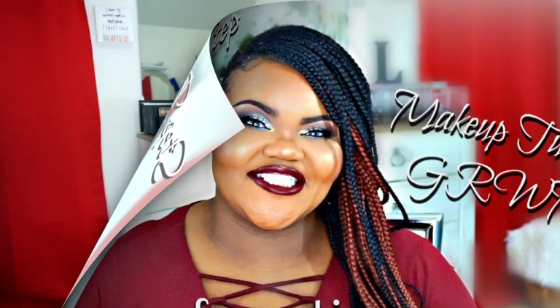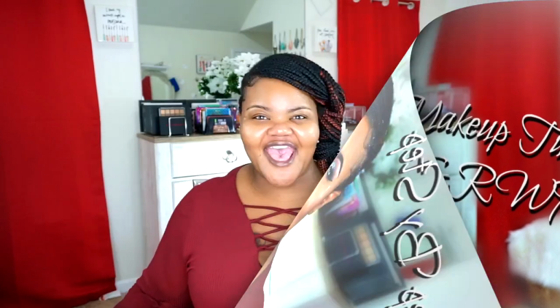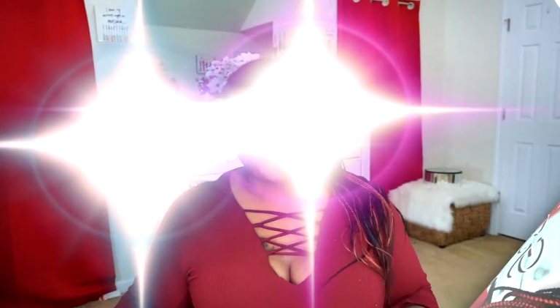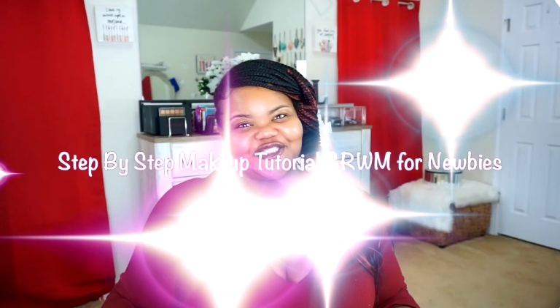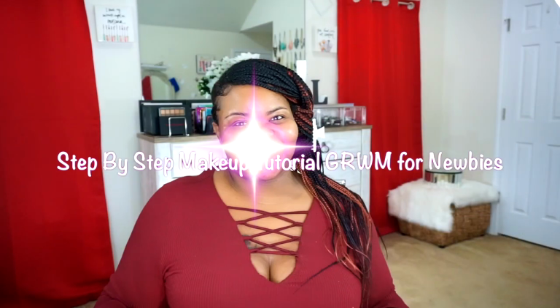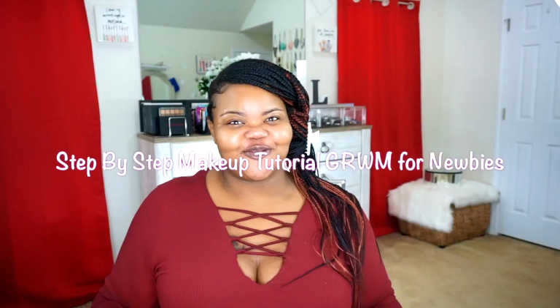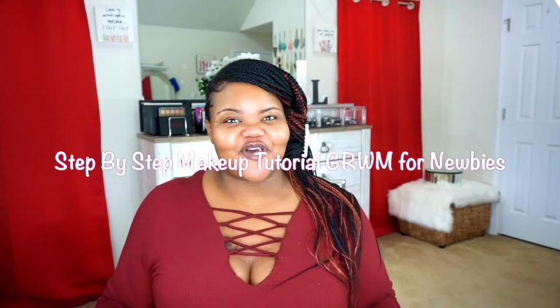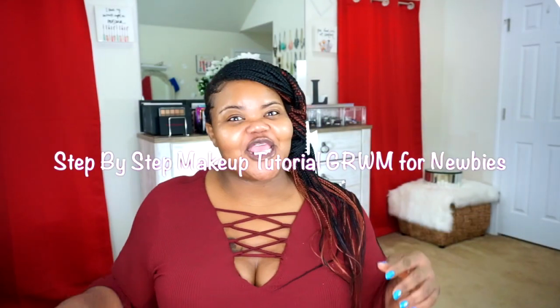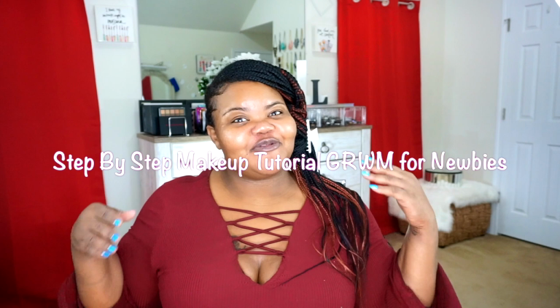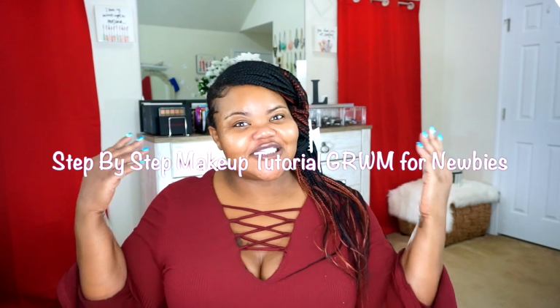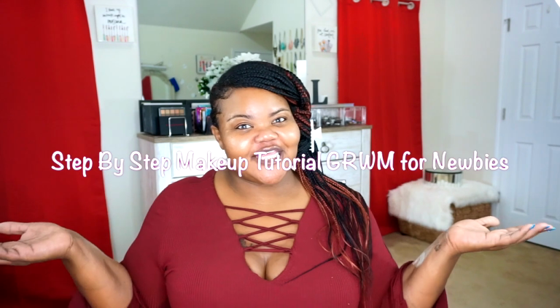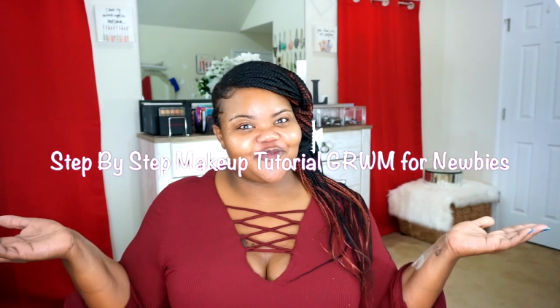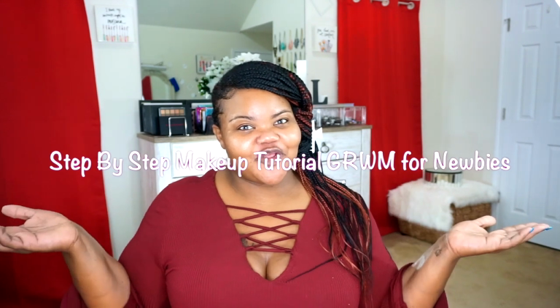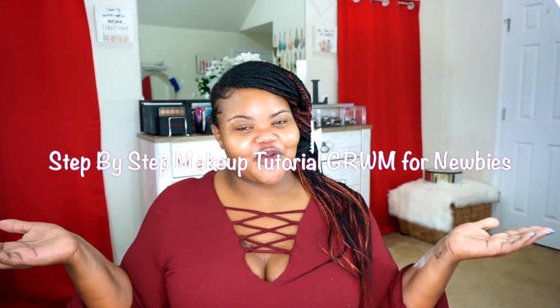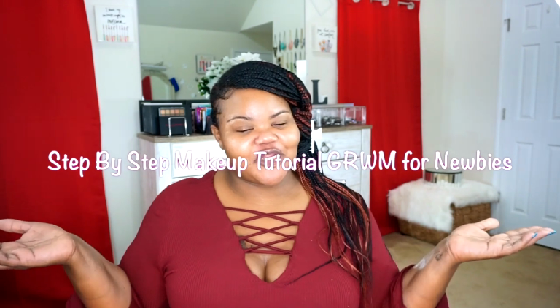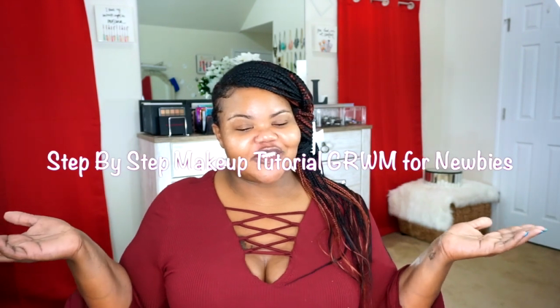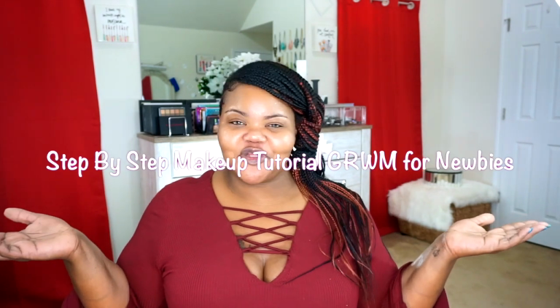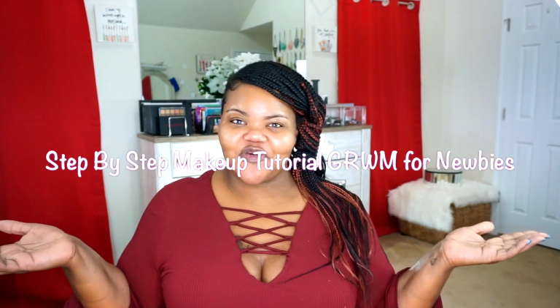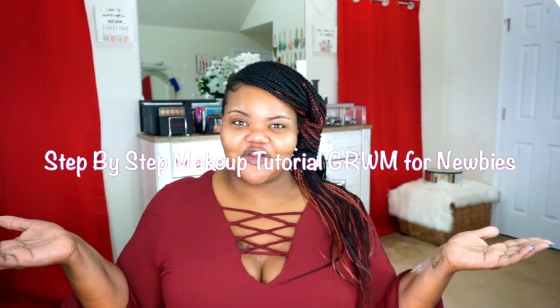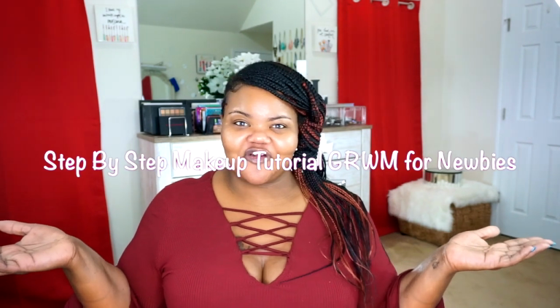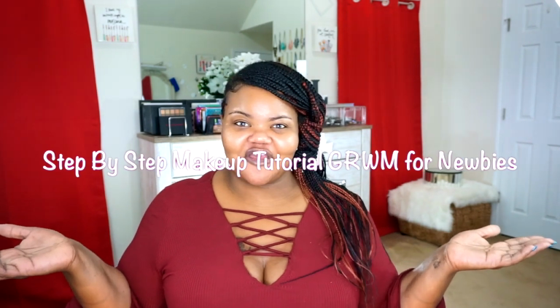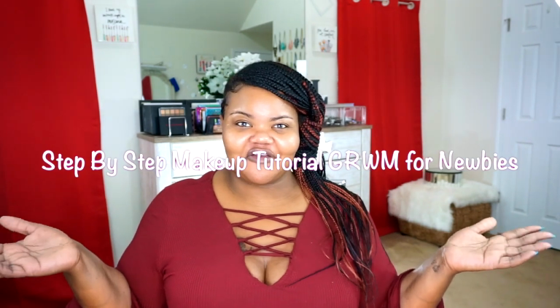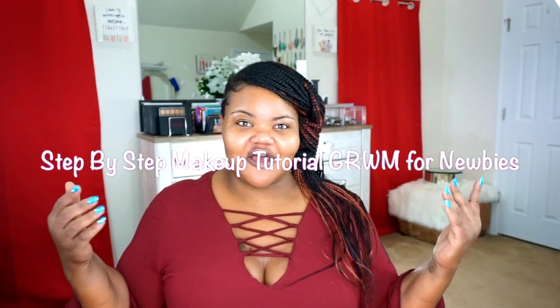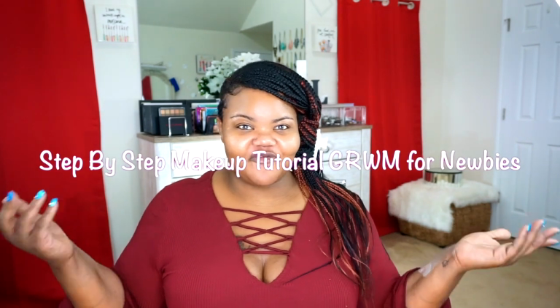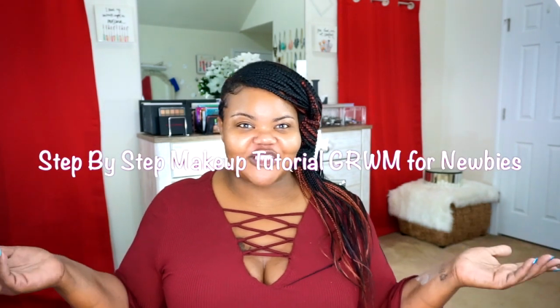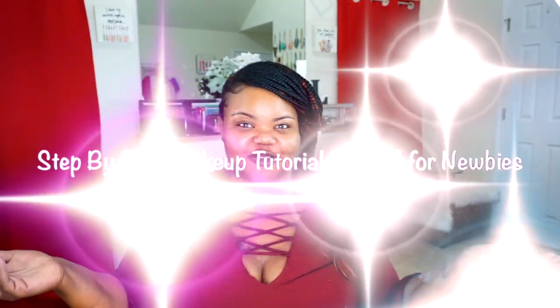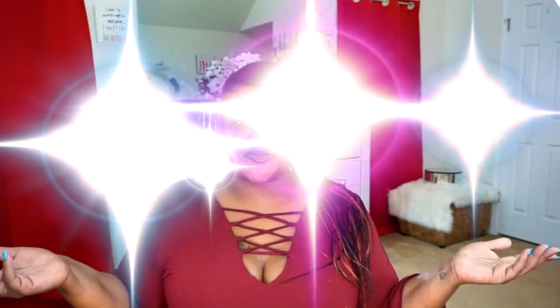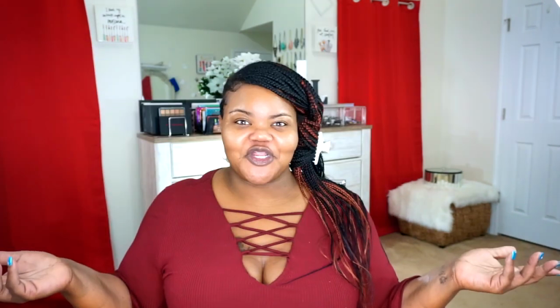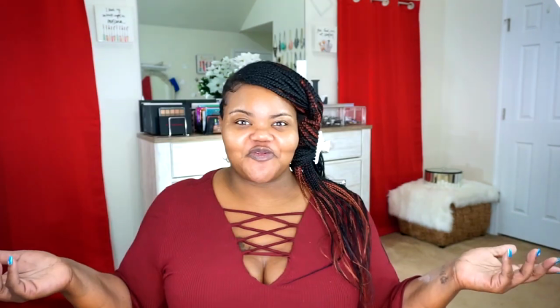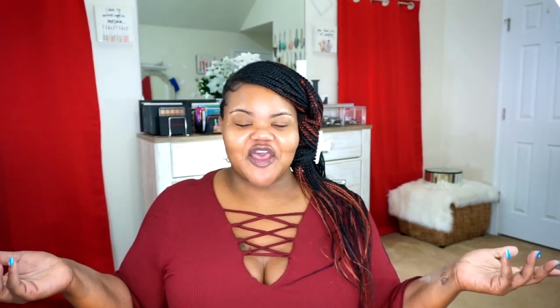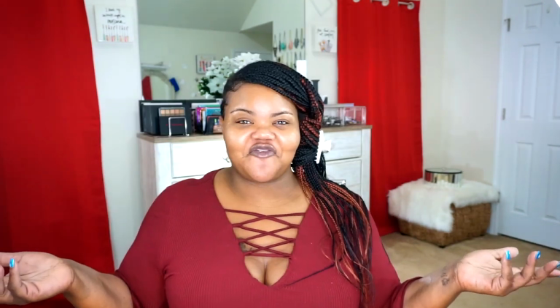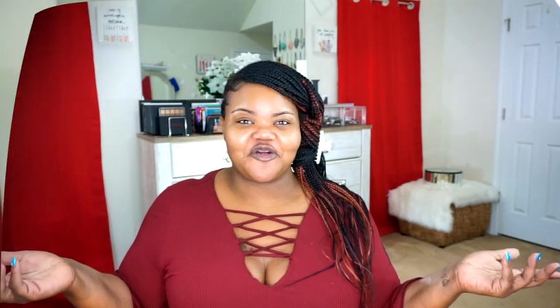Hi YouTube! My name is Lynn, better known as Beauty by Lenorea on all of my social media platforms.